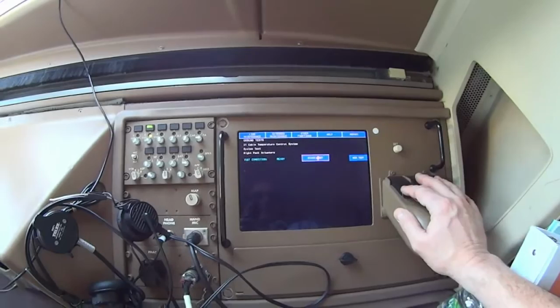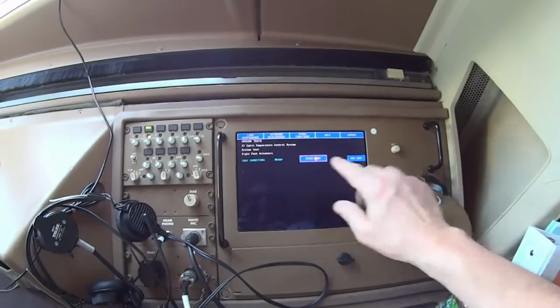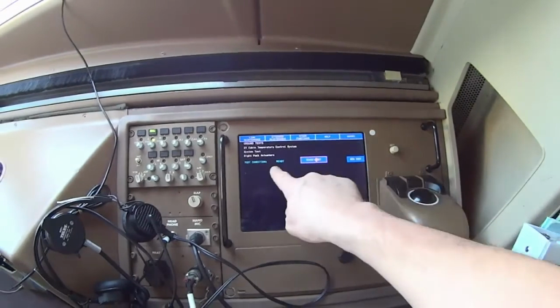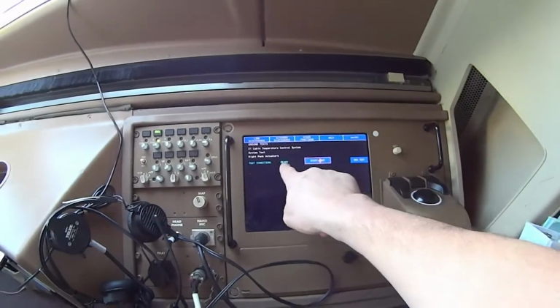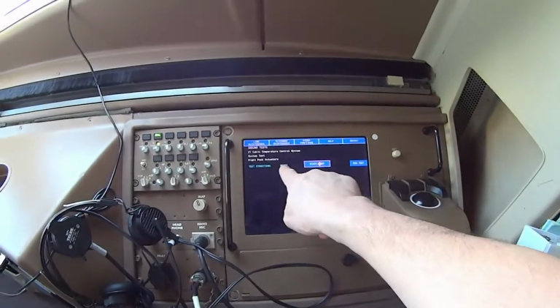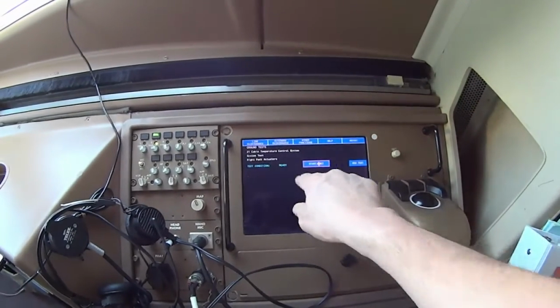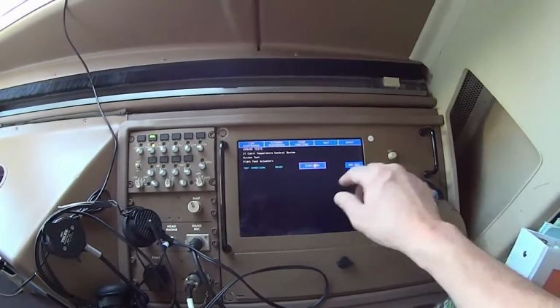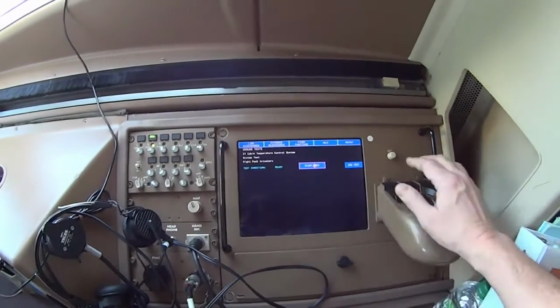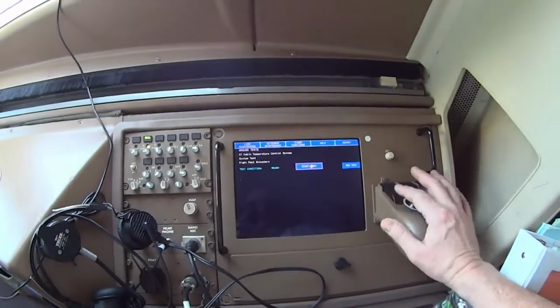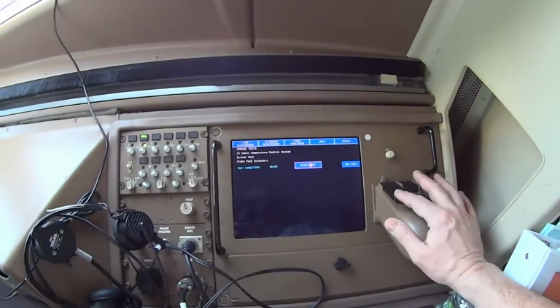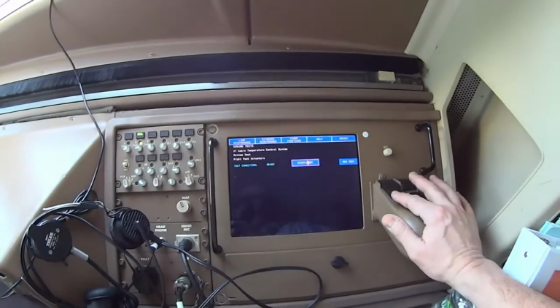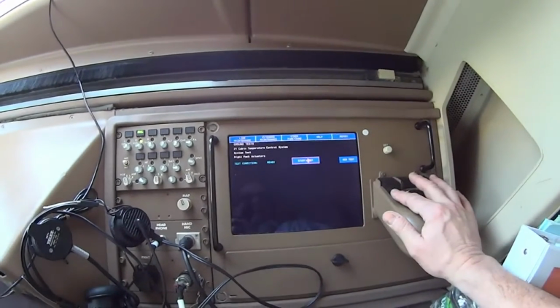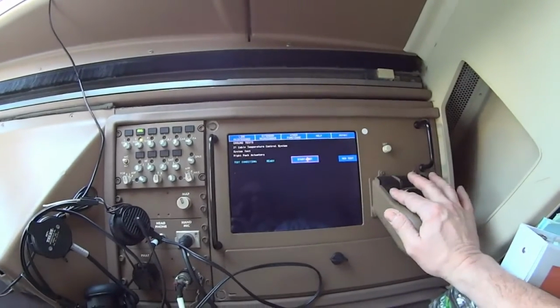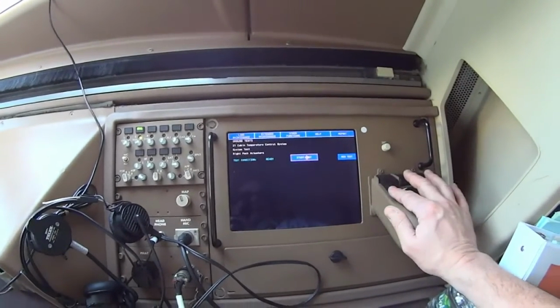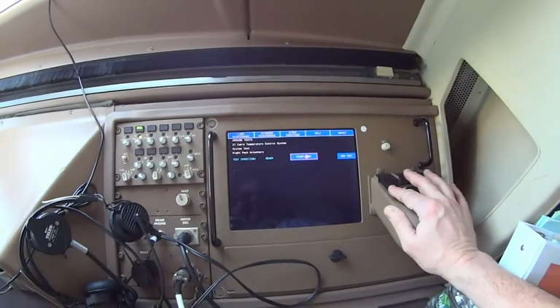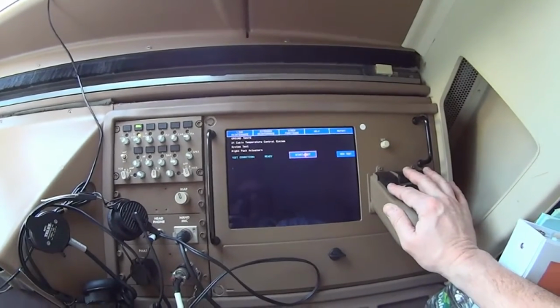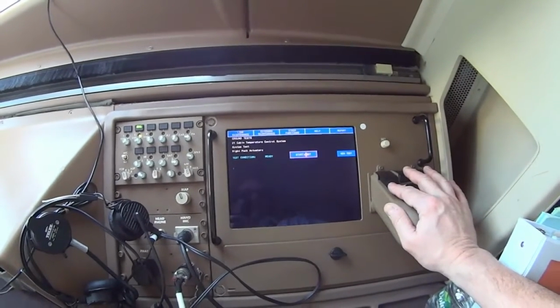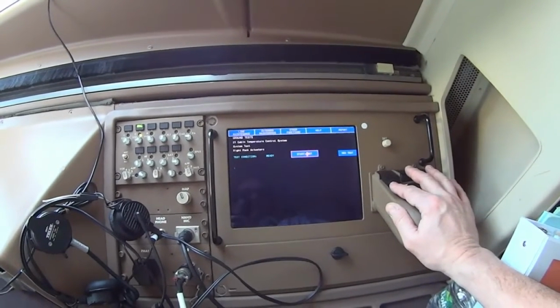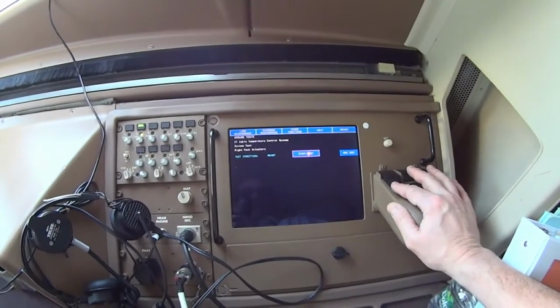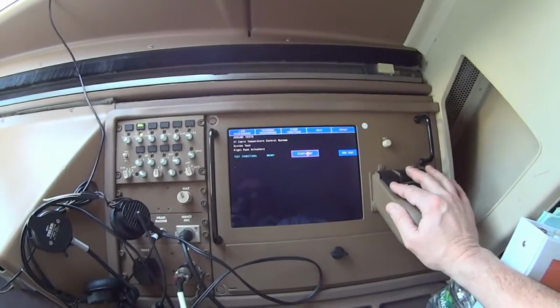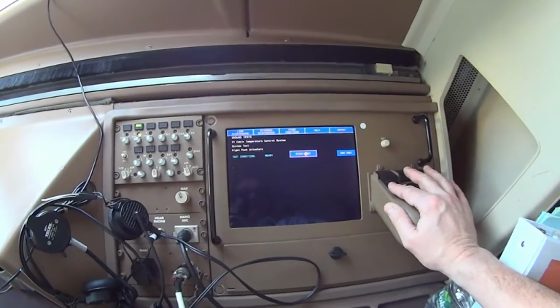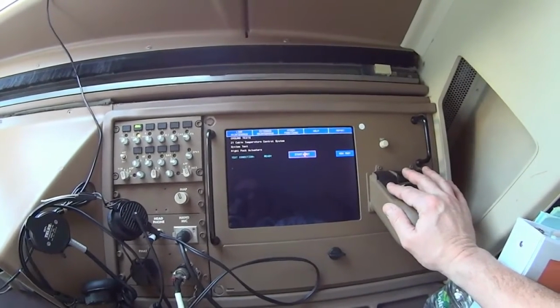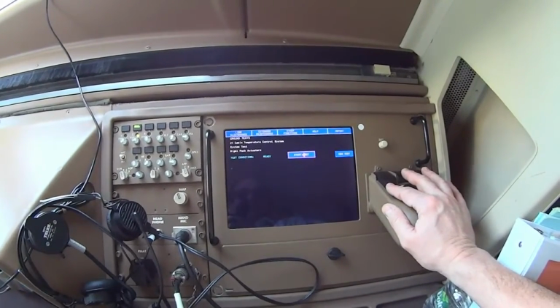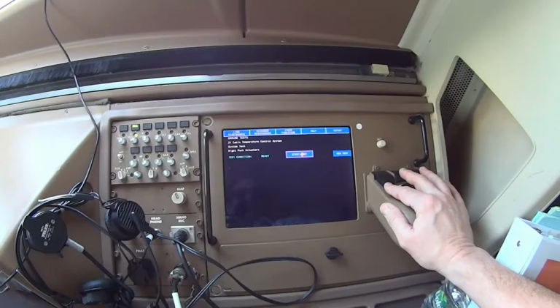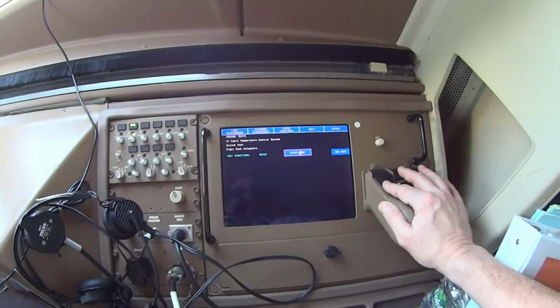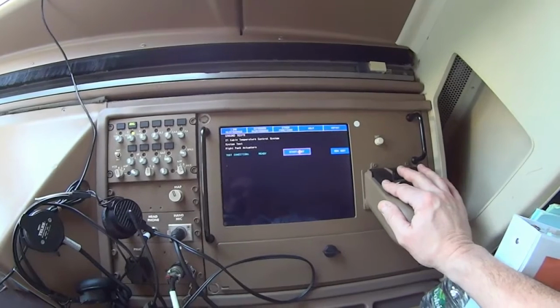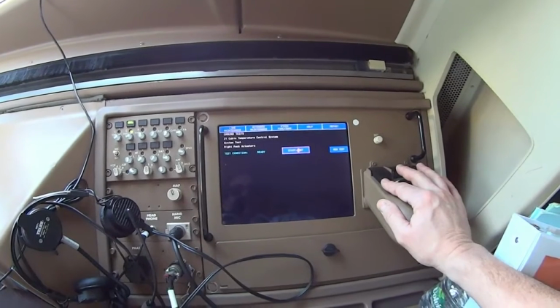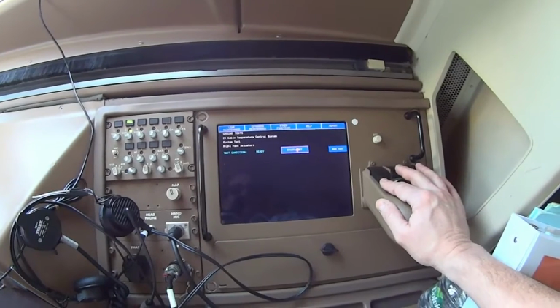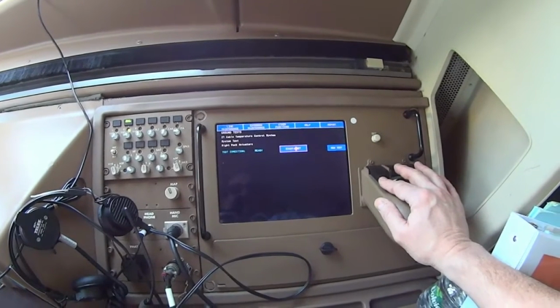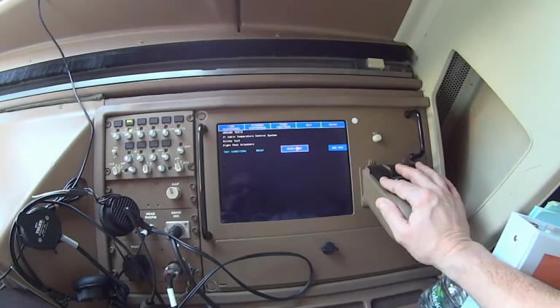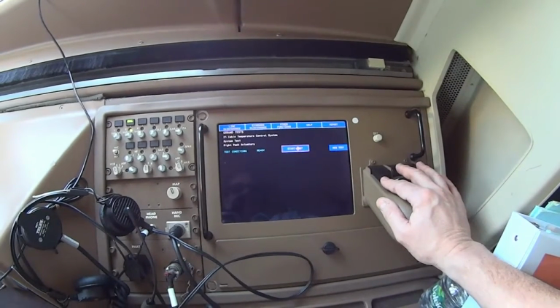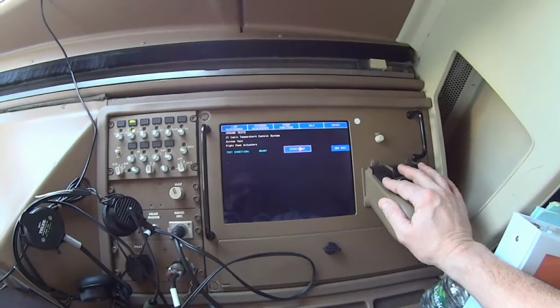It says that it's ready to go. If it's not ready to go — if I haven't met the conditions for the test — then it'll say that it's inhibited until I meet those conditions.